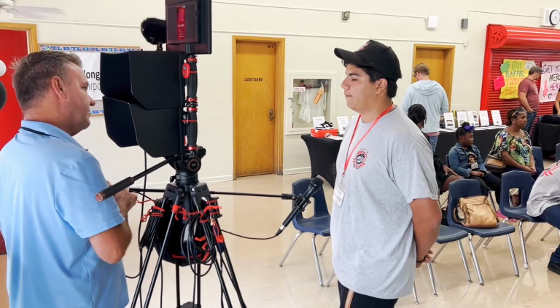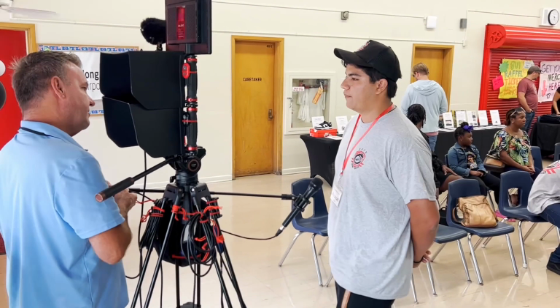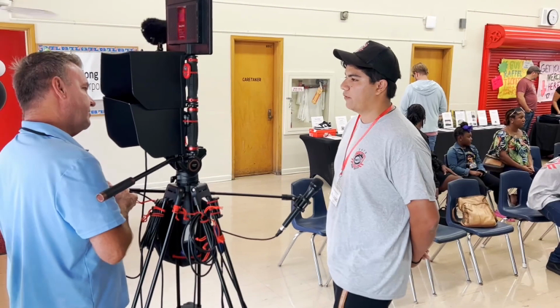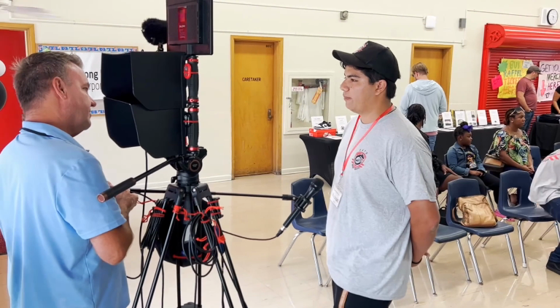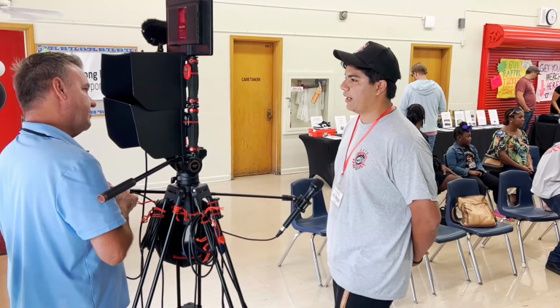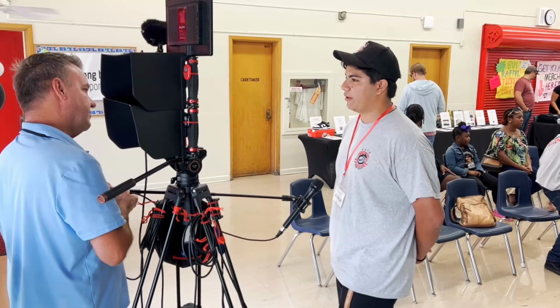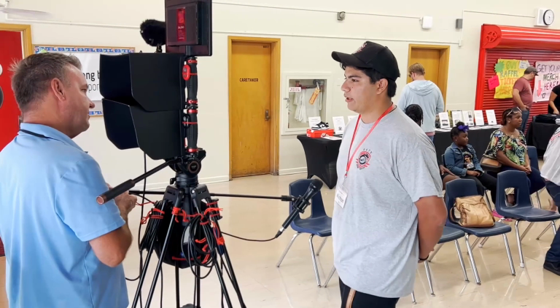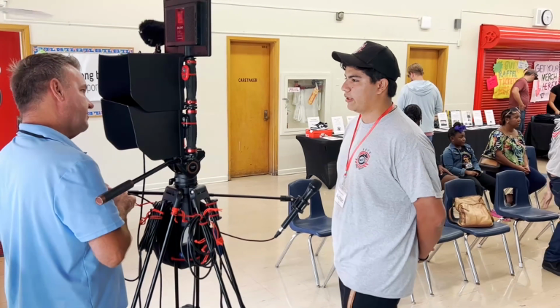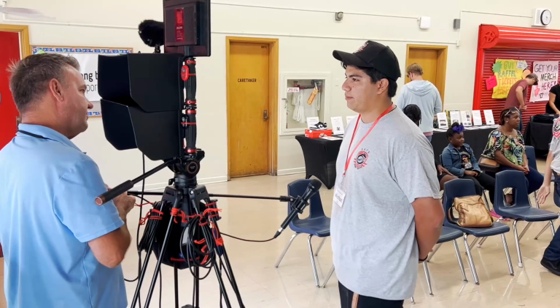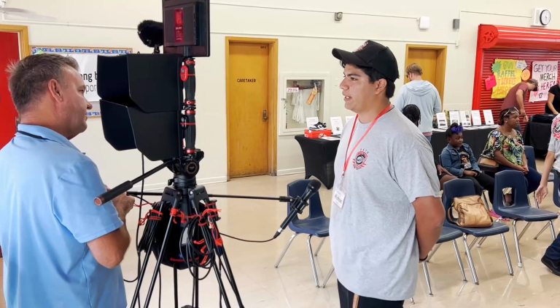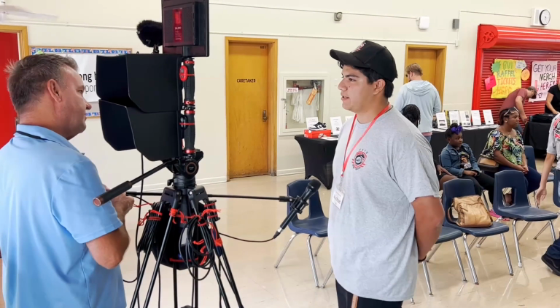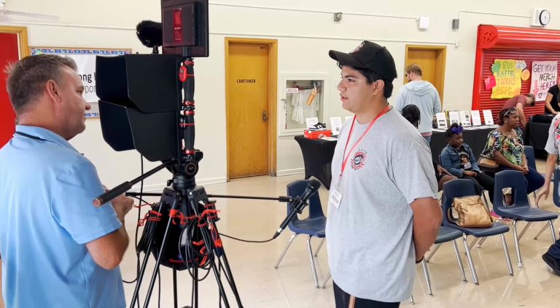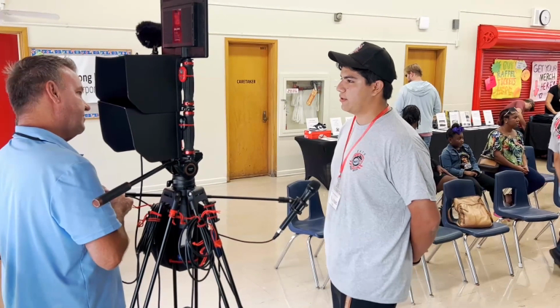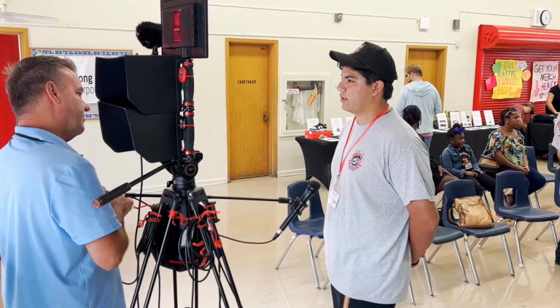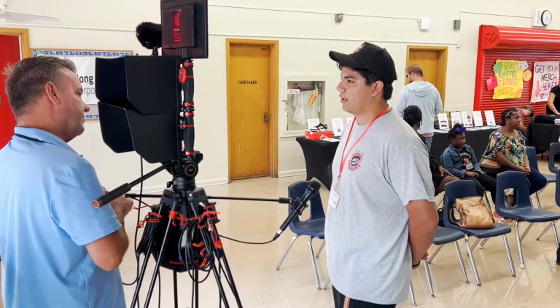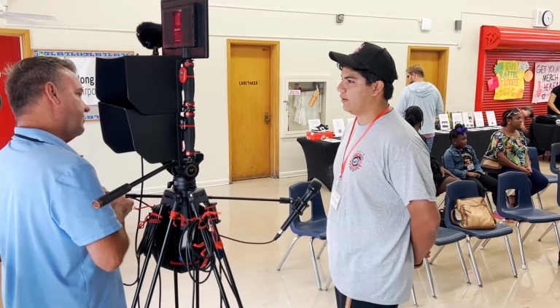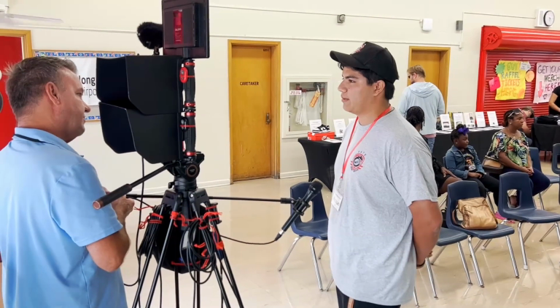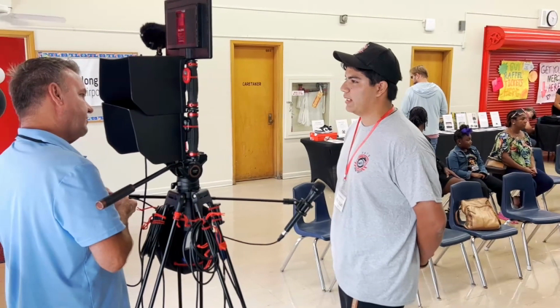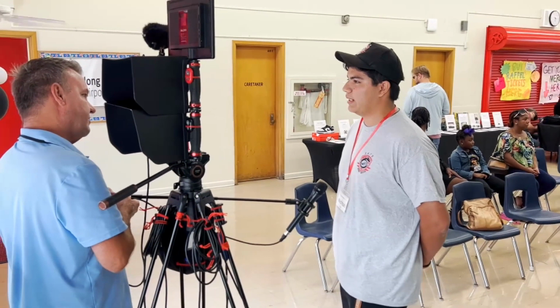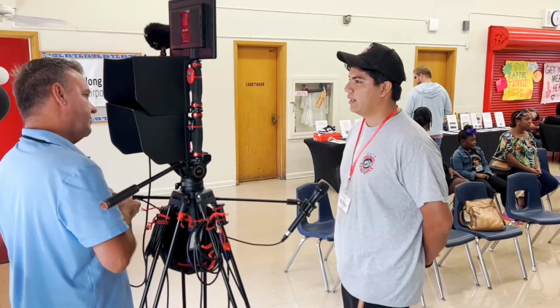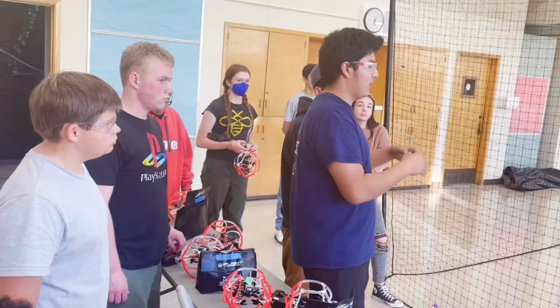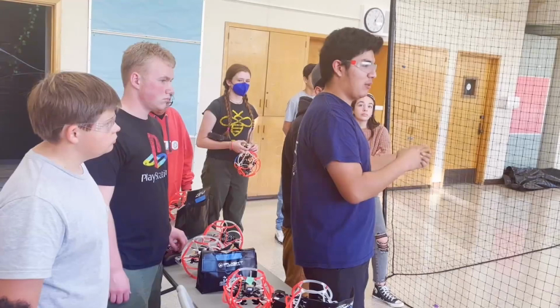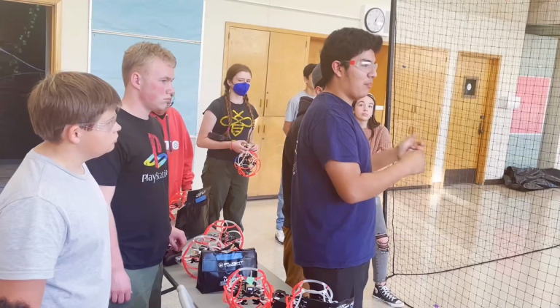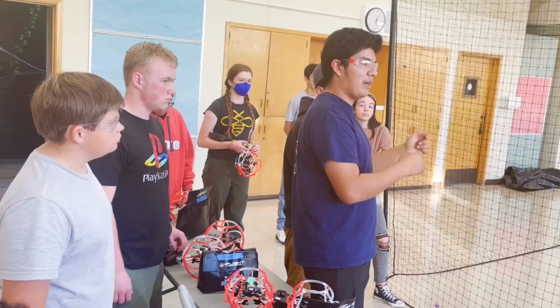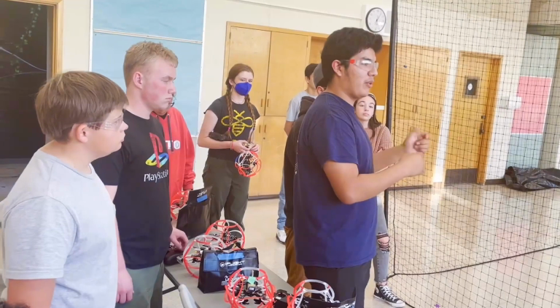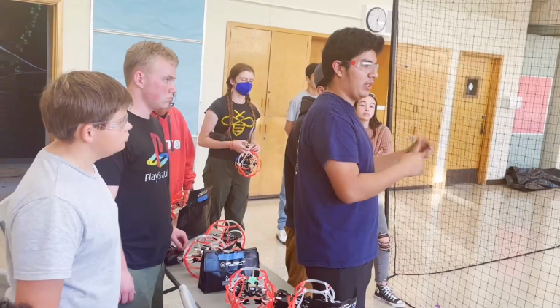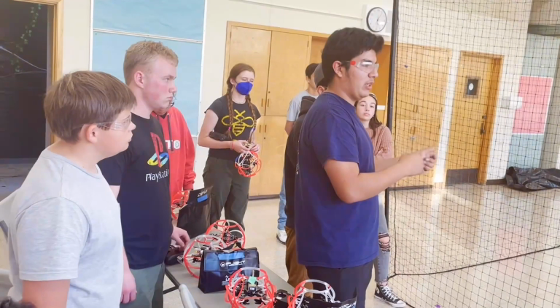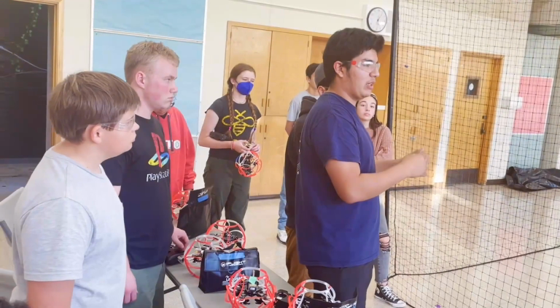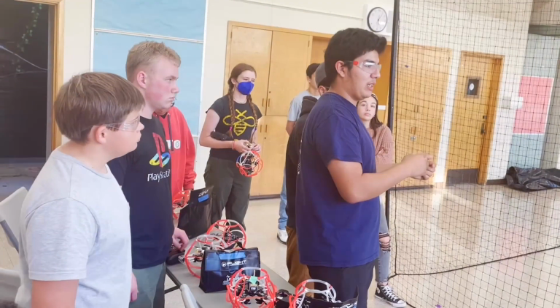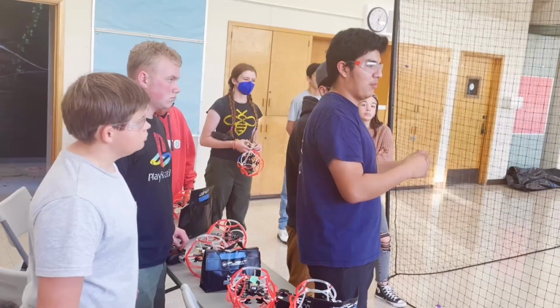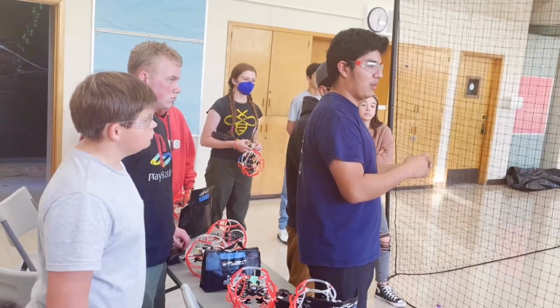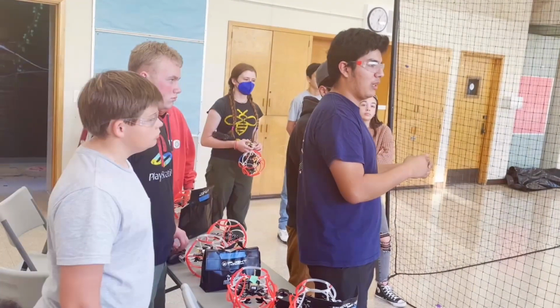We buy our supplies through the Drone Soccer website. Also, playing around with the equipment can help a lot.